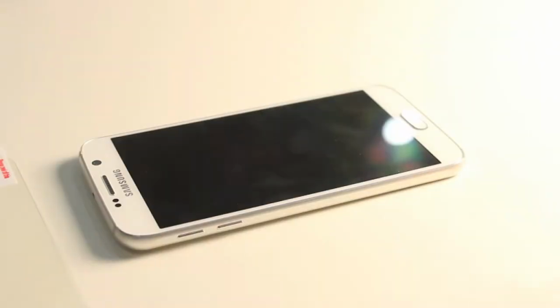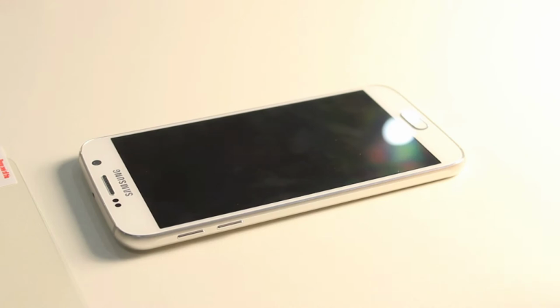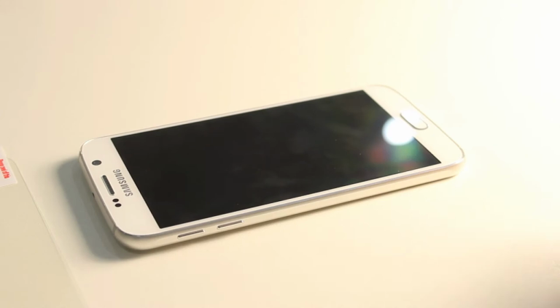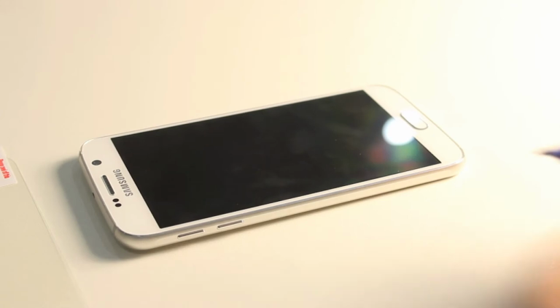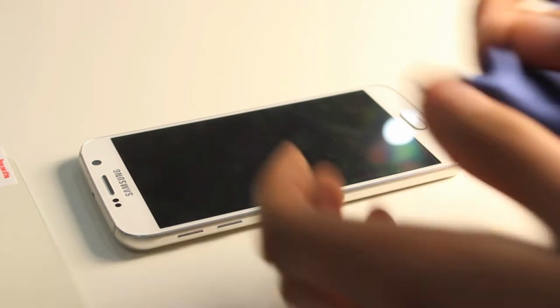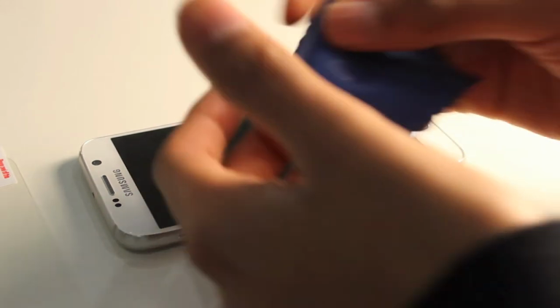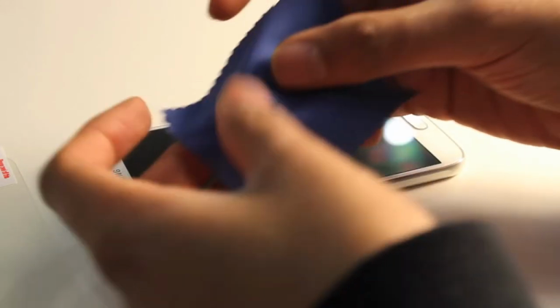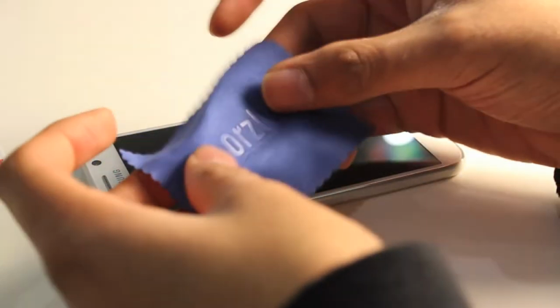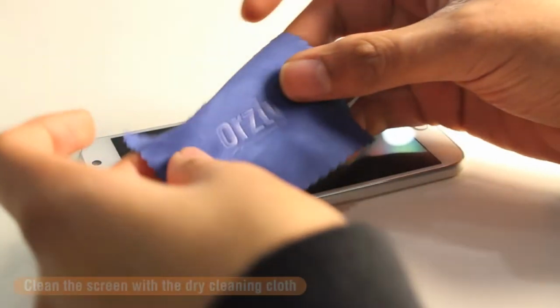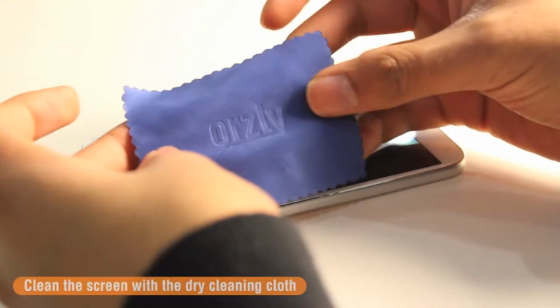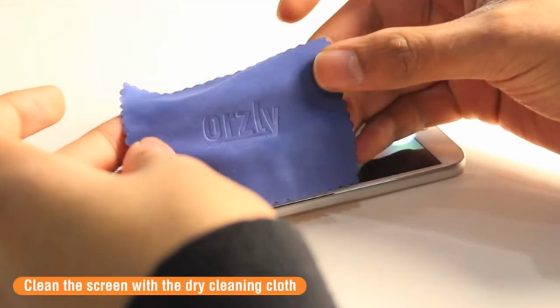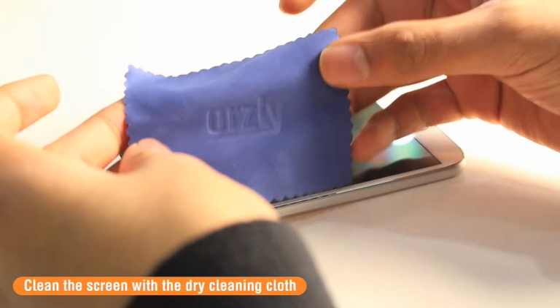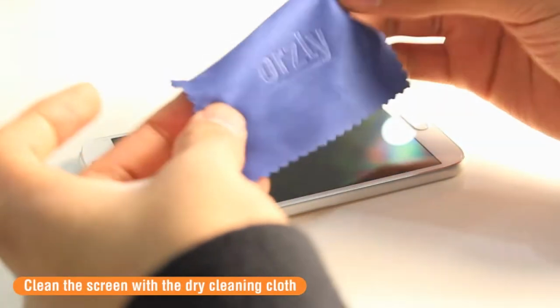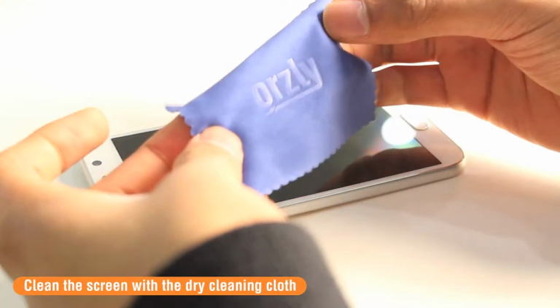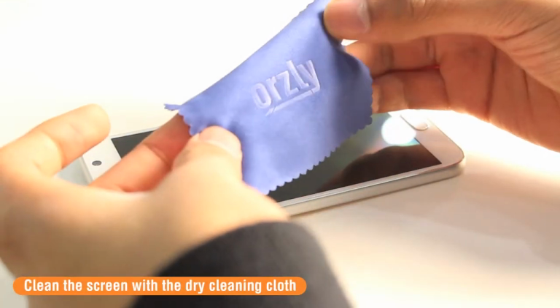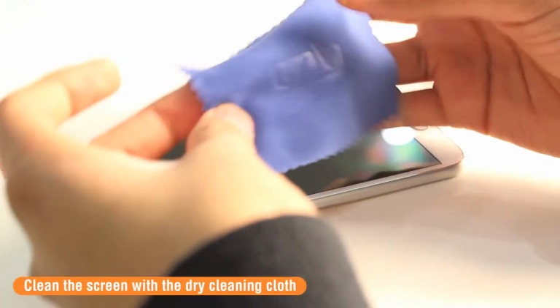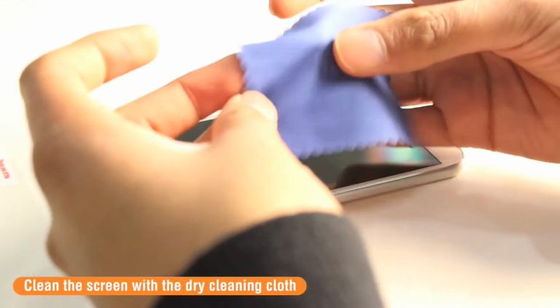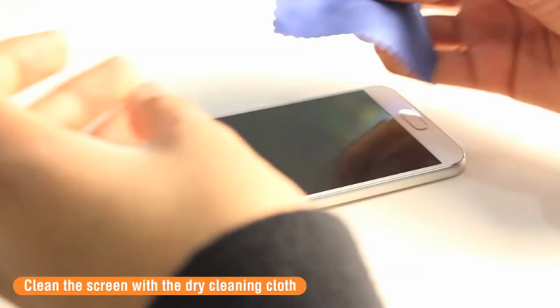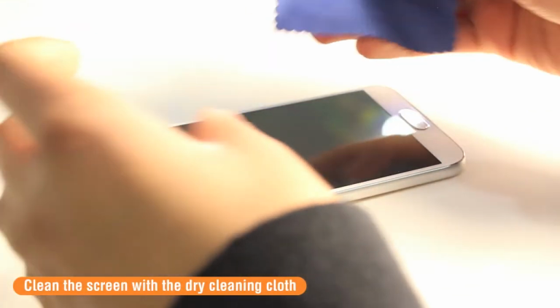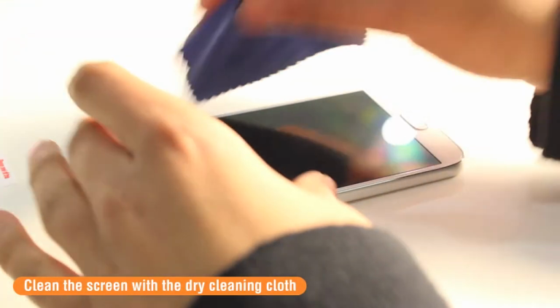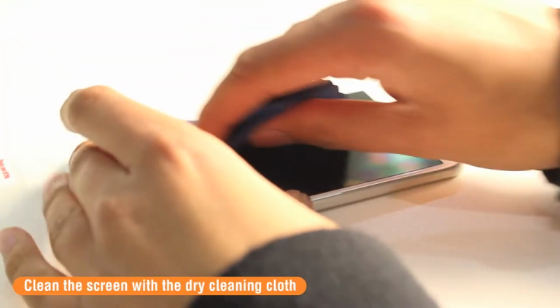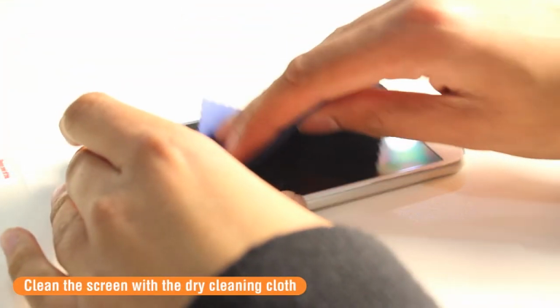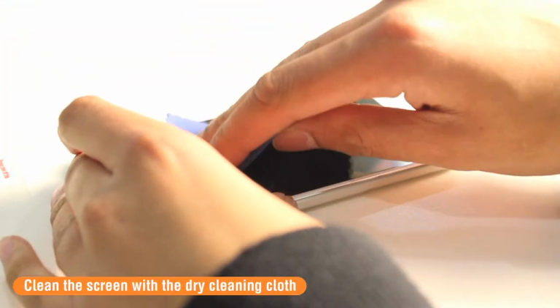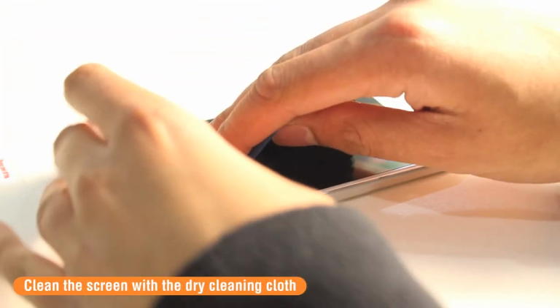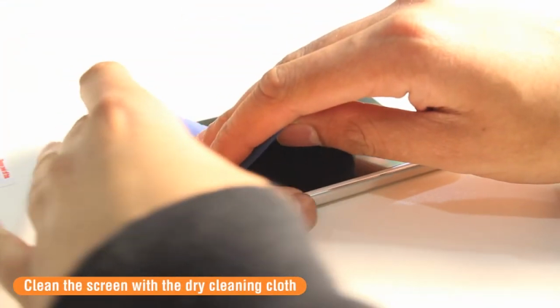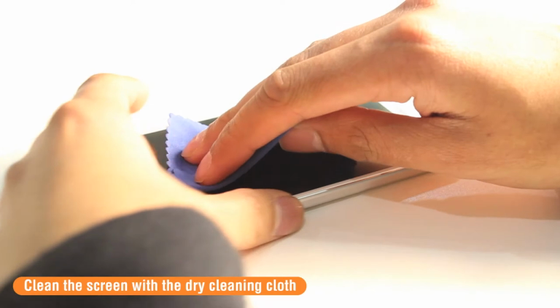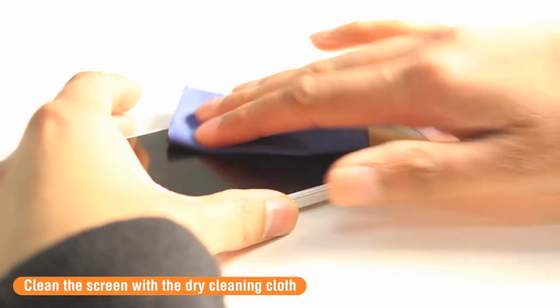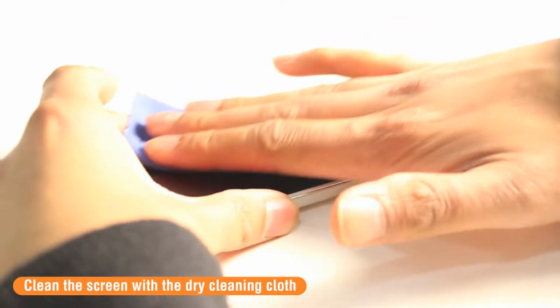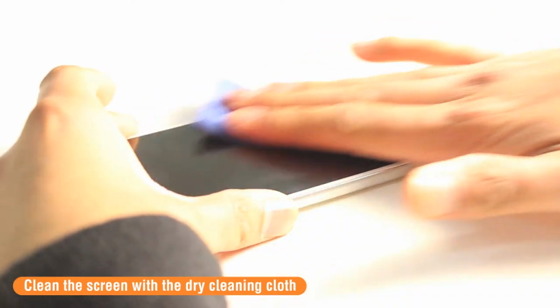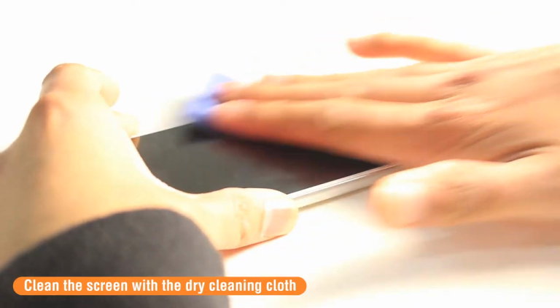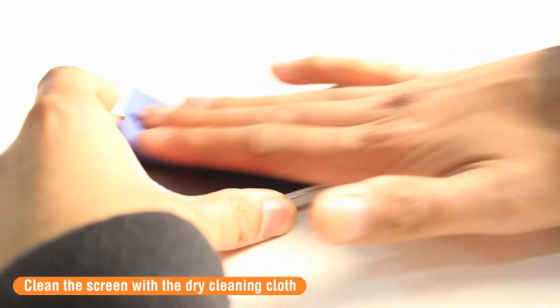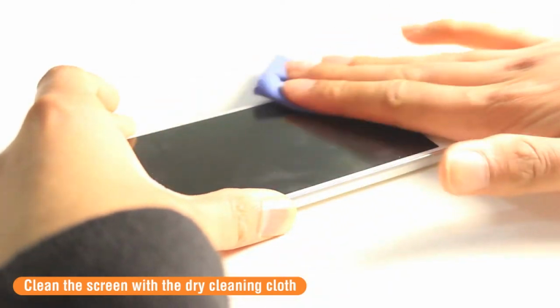The first step is to clean the device screen, so using the dry cleaning cloth just to clean away the smudges and dirt on the screen.